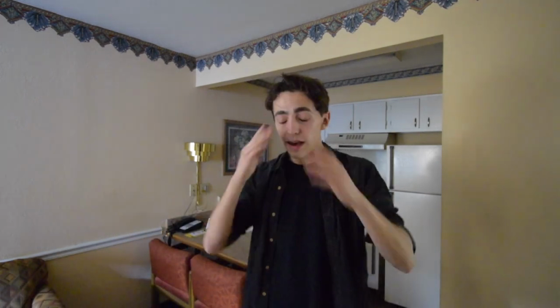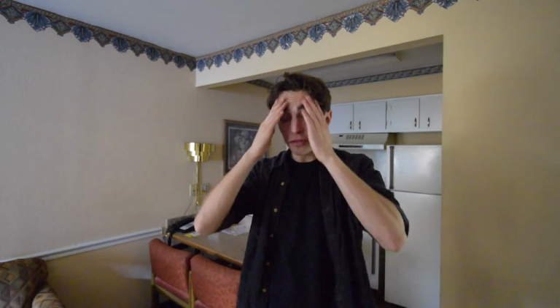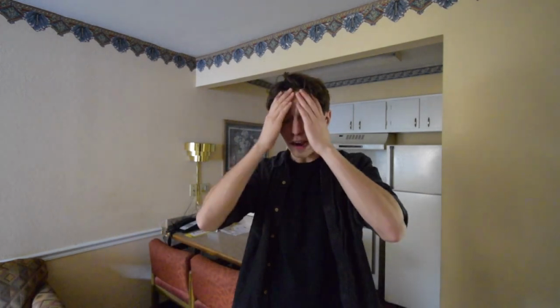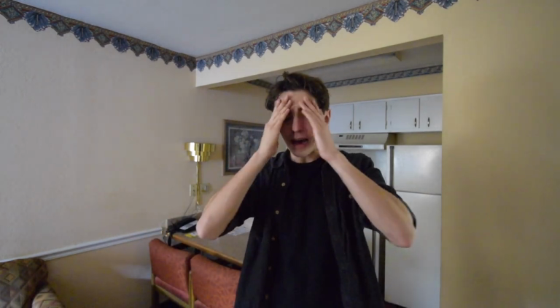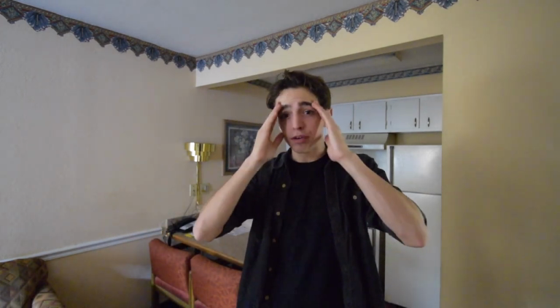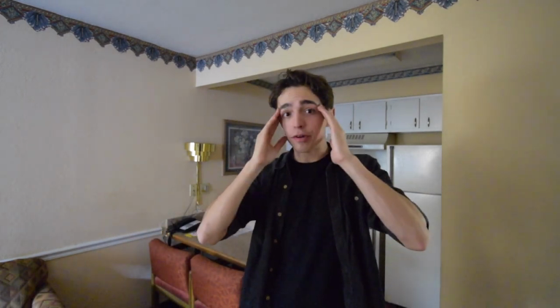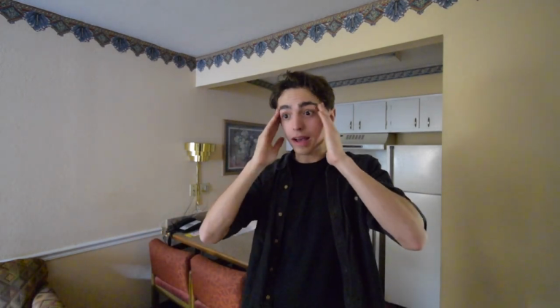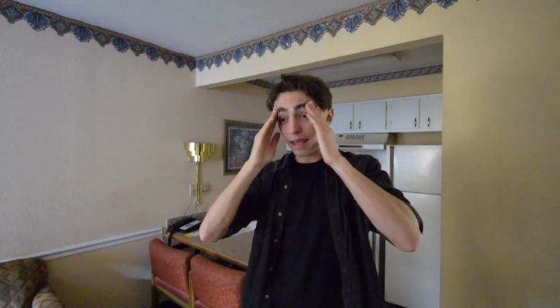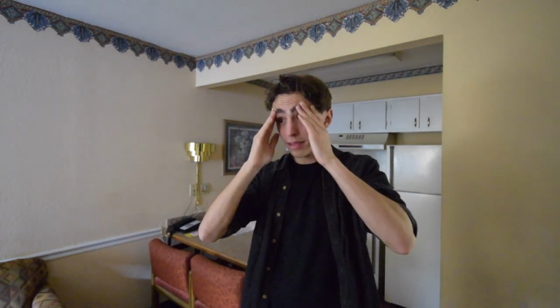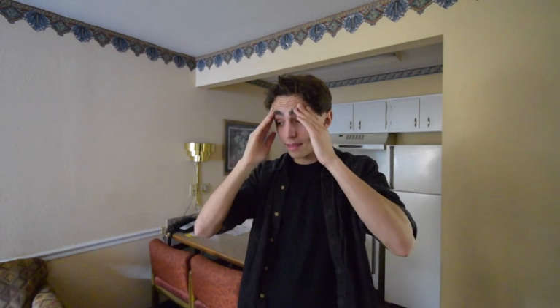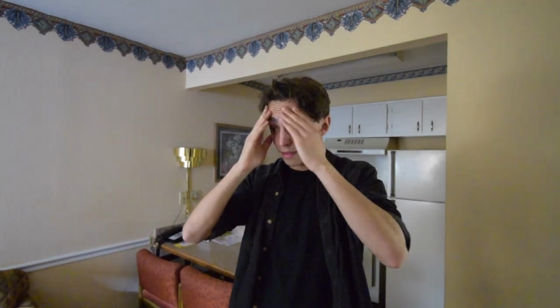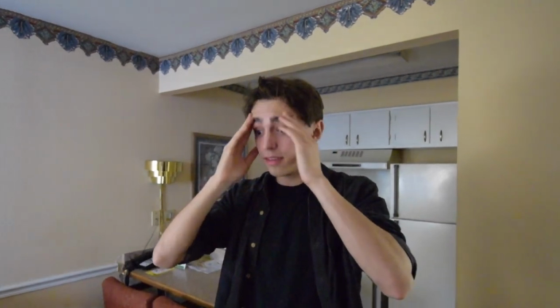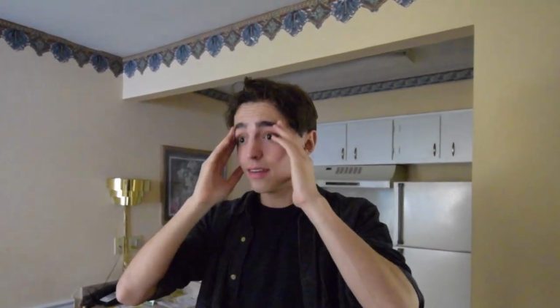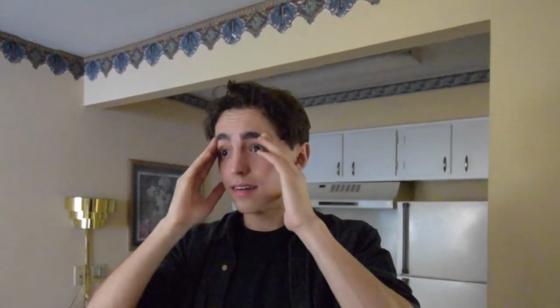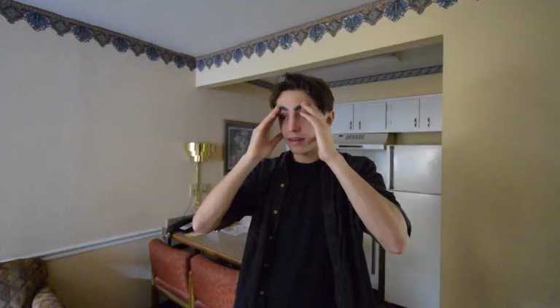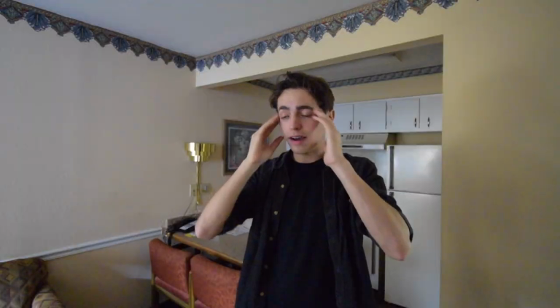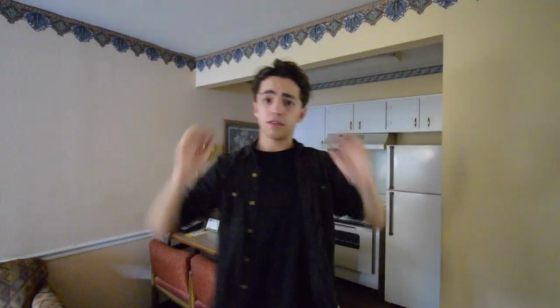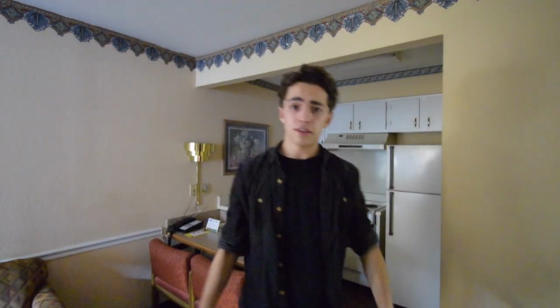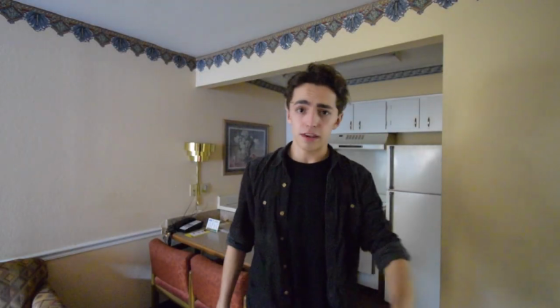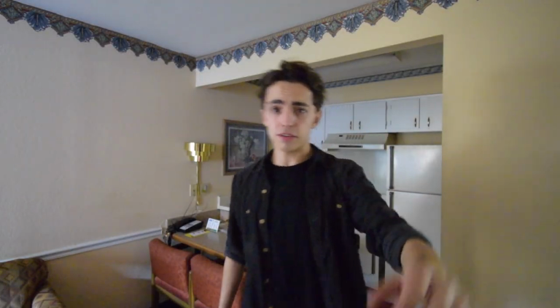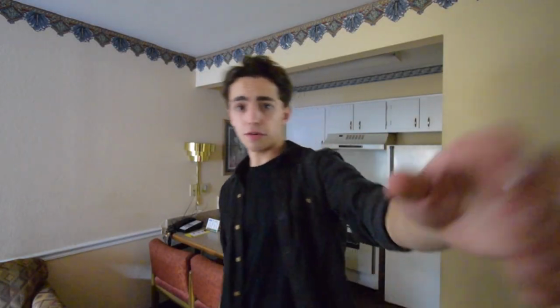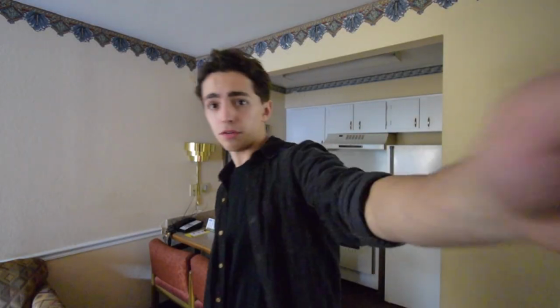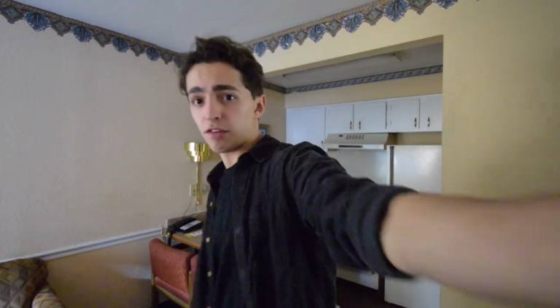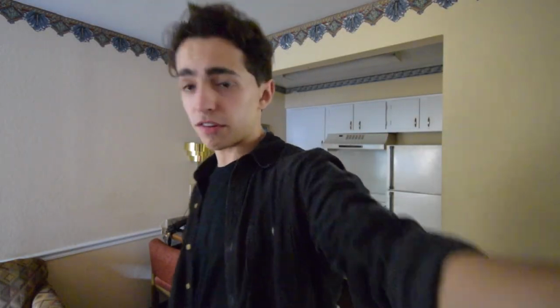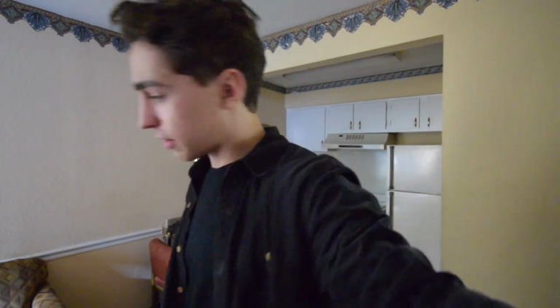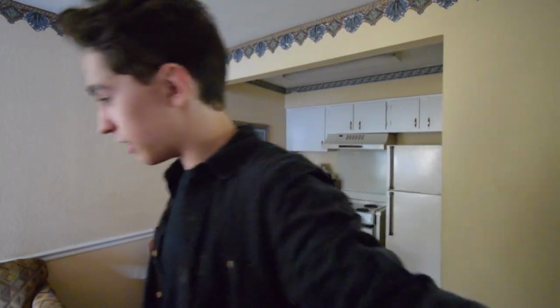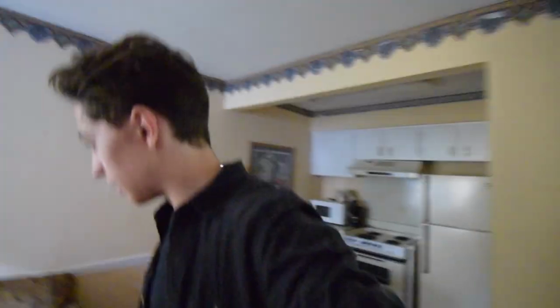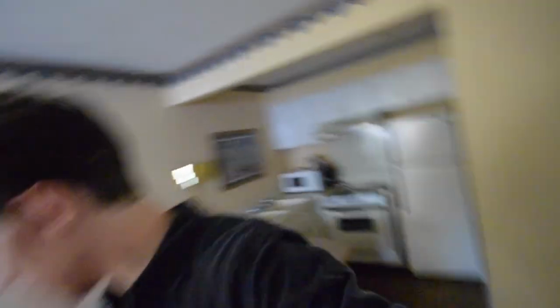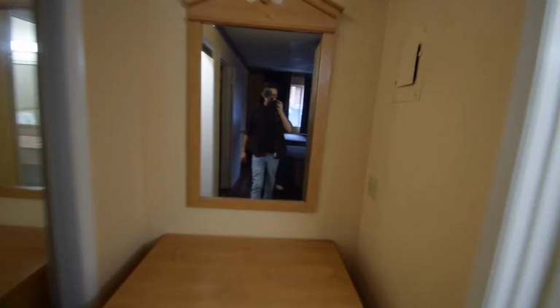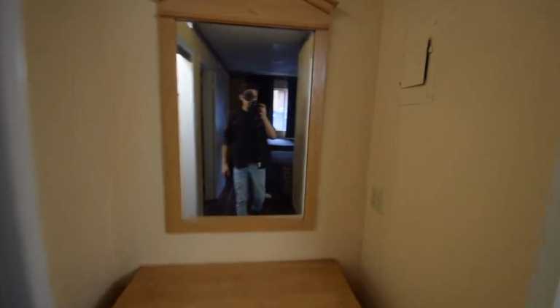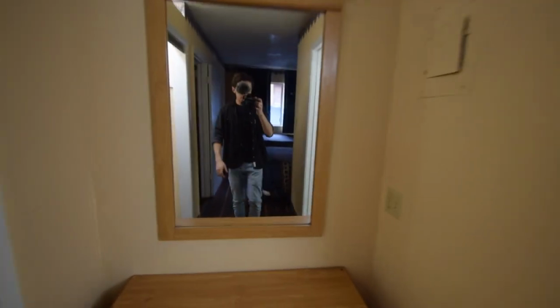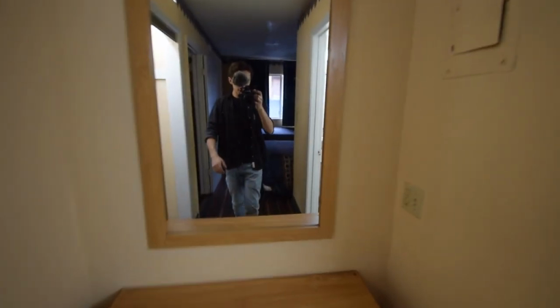I'm so tired. I worked all day — I guess I'll just give you a tour of the hotel room. It's a little sketchy.